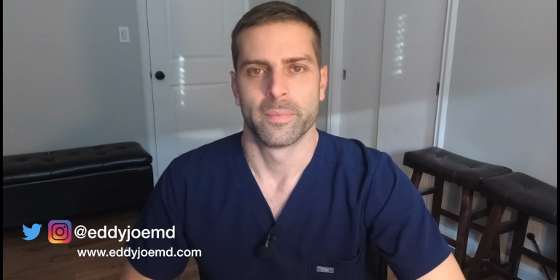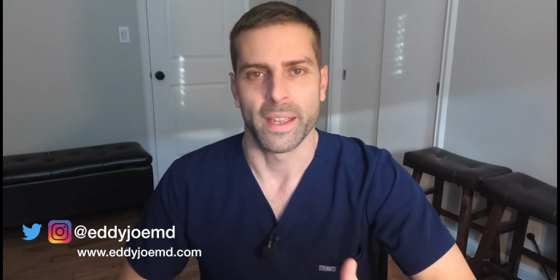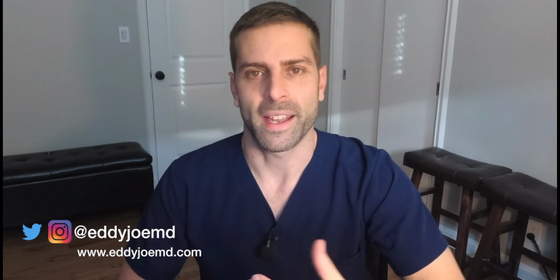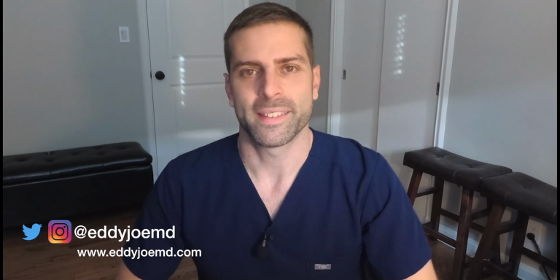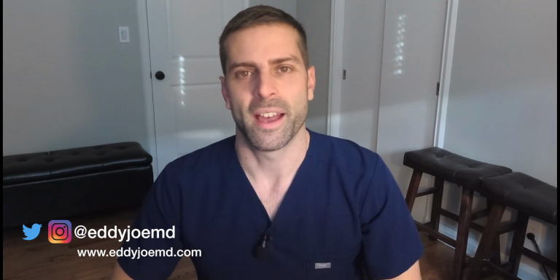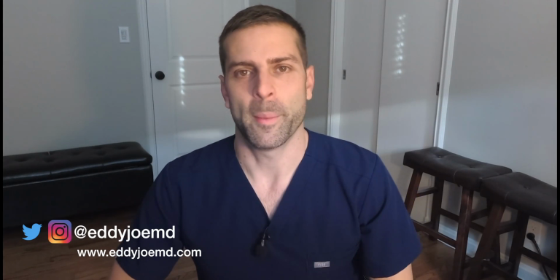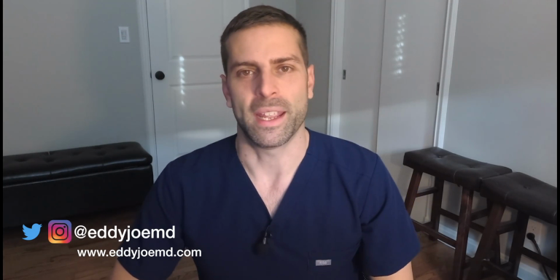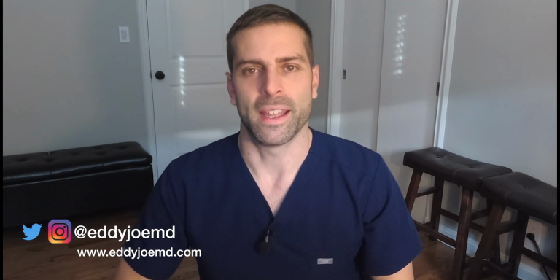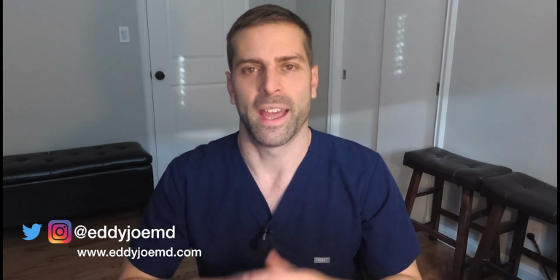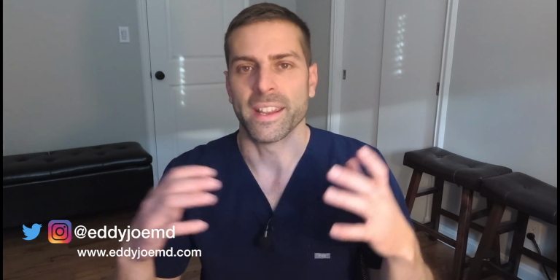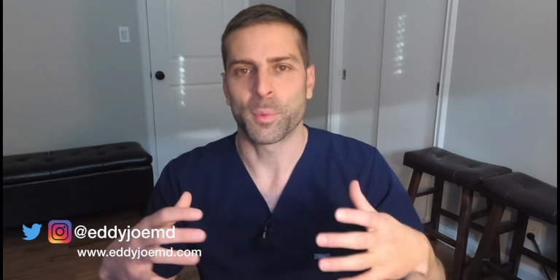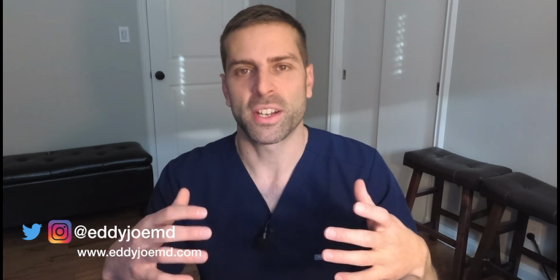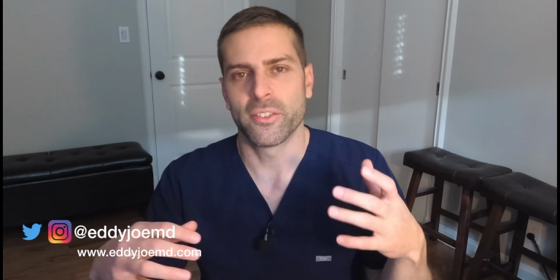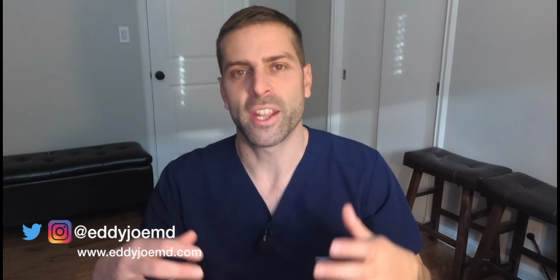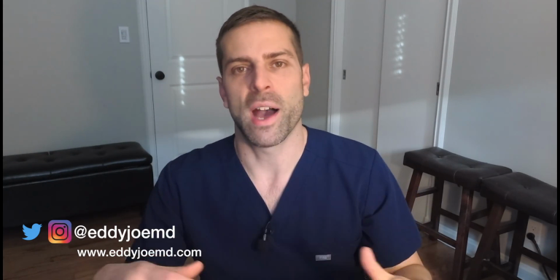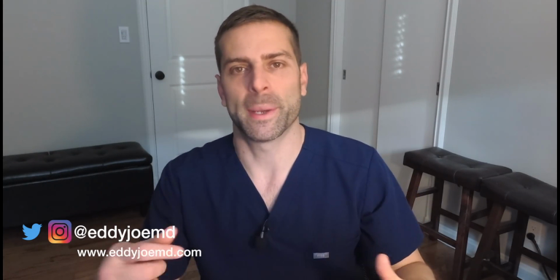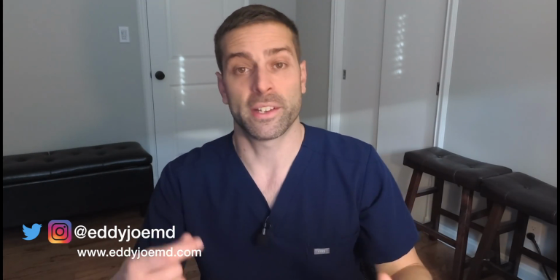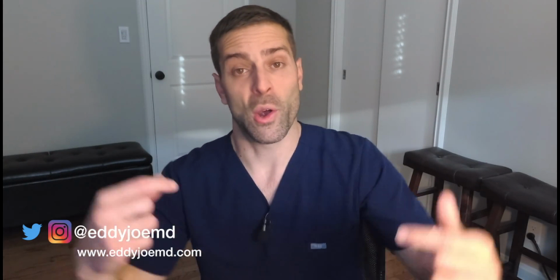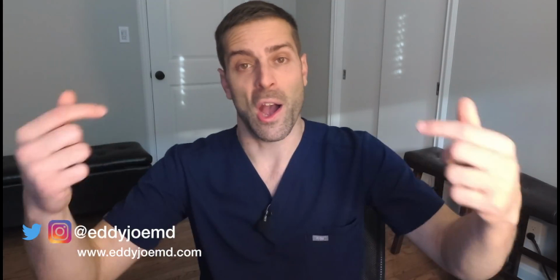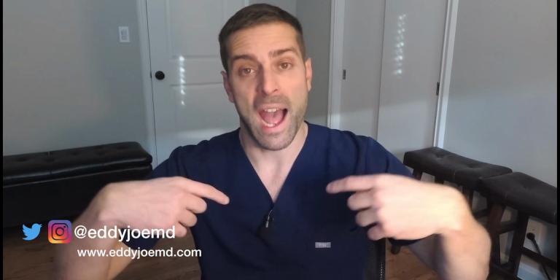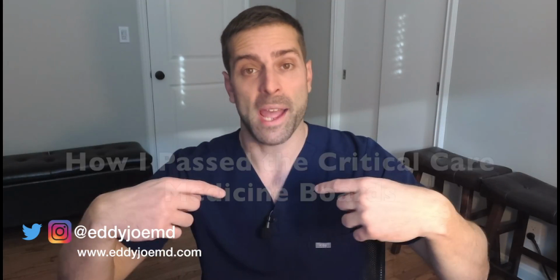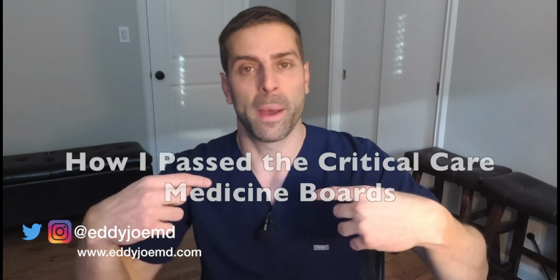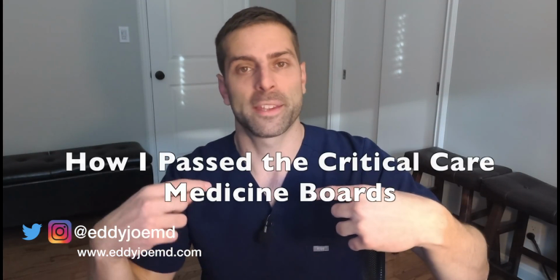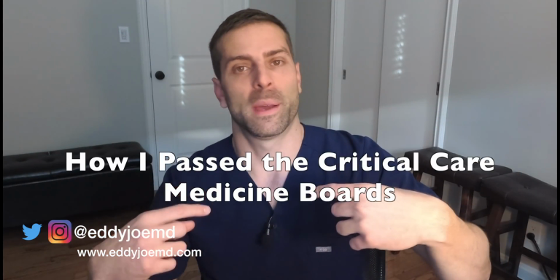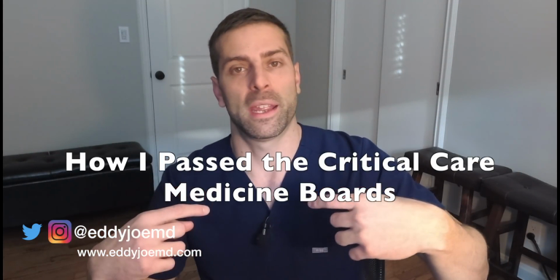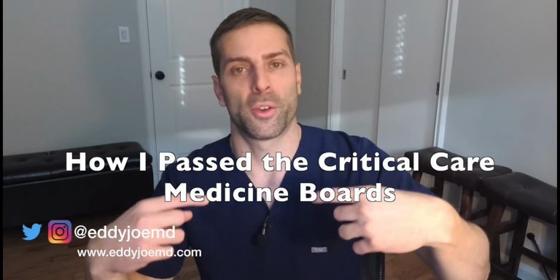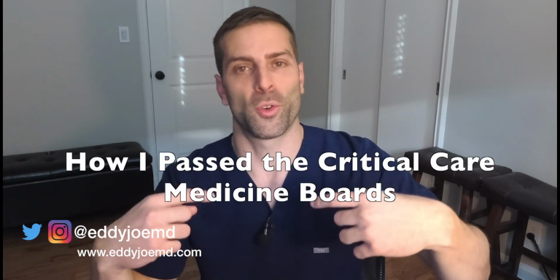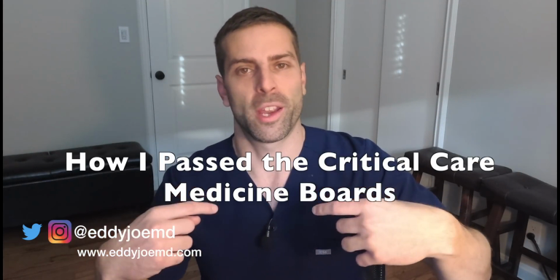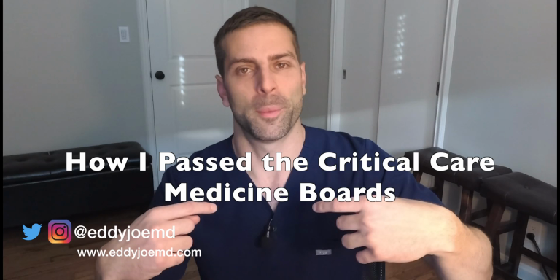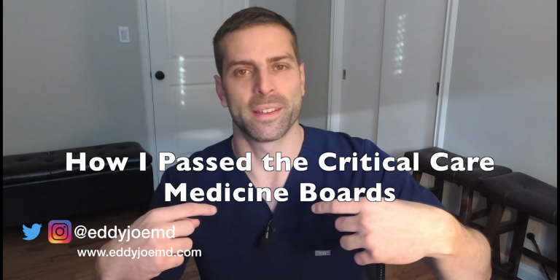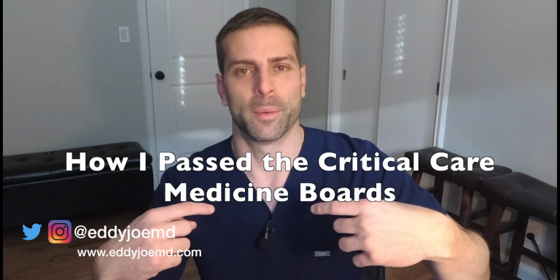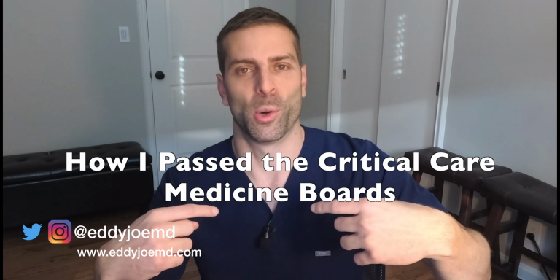Hey guys, I'm Eddie, and in this particular video, I'm going to tell you how I passed my critical care medicine boards.